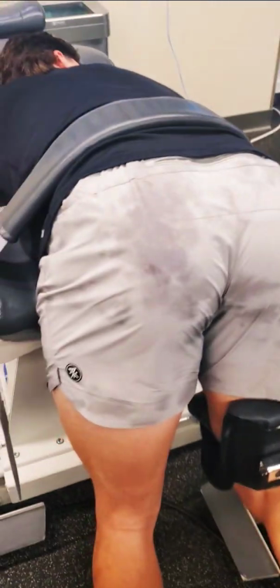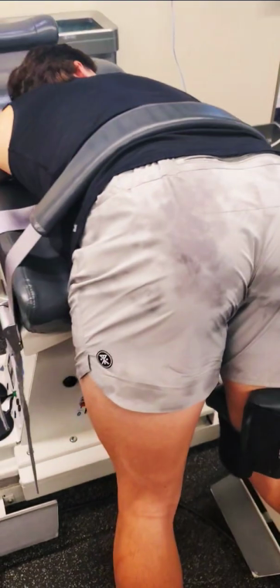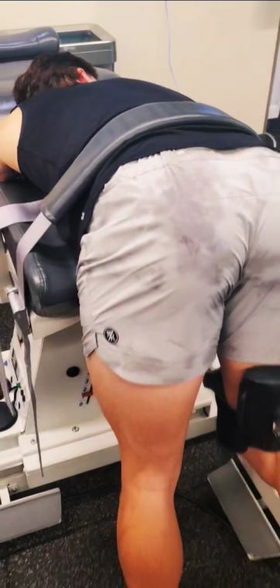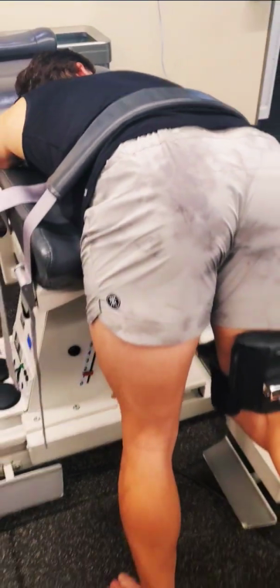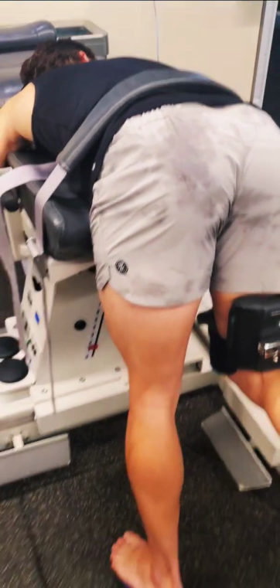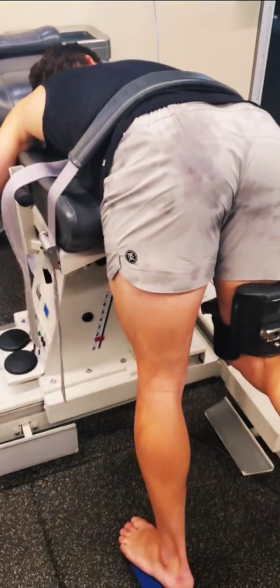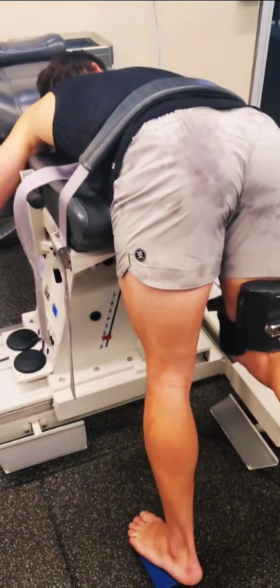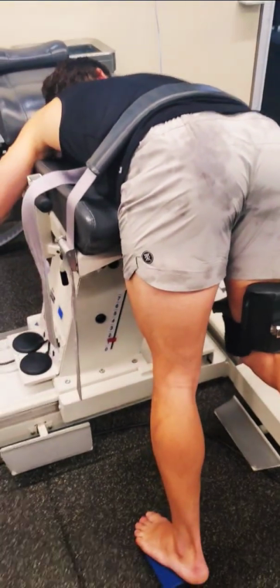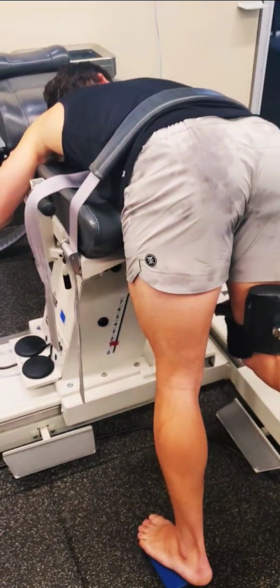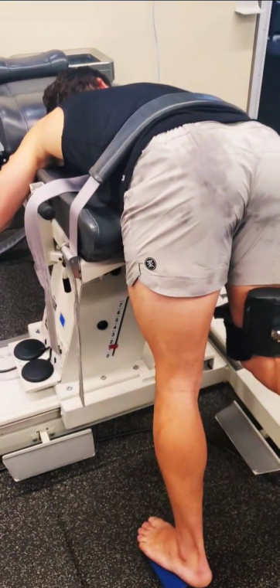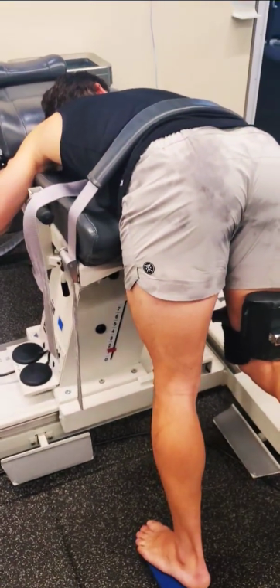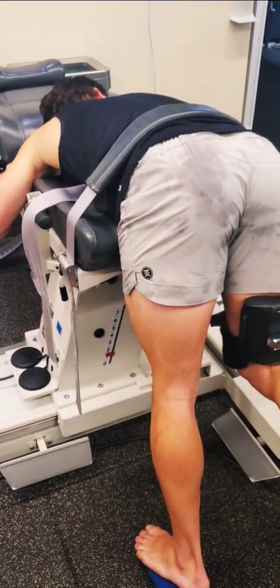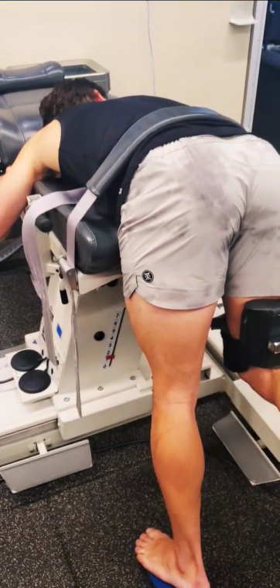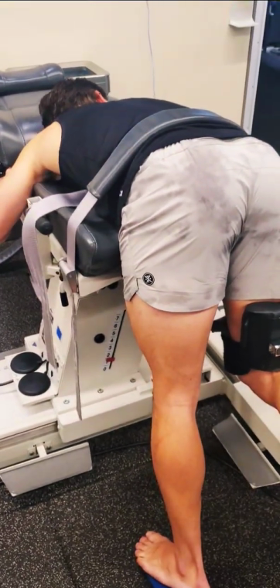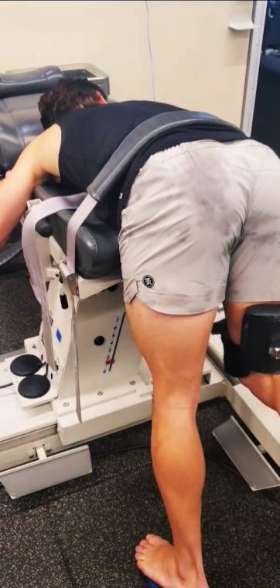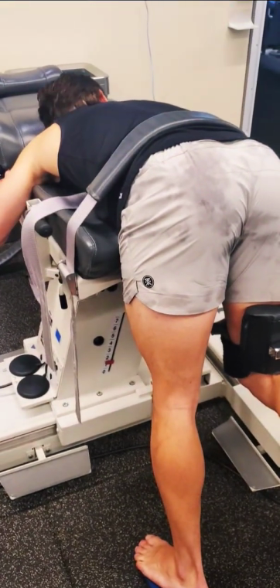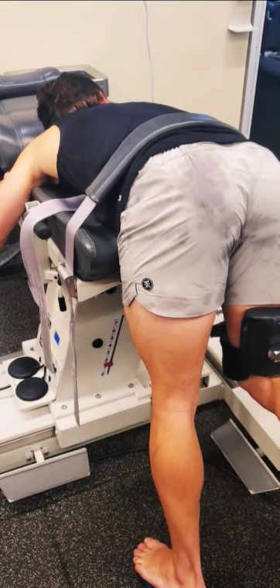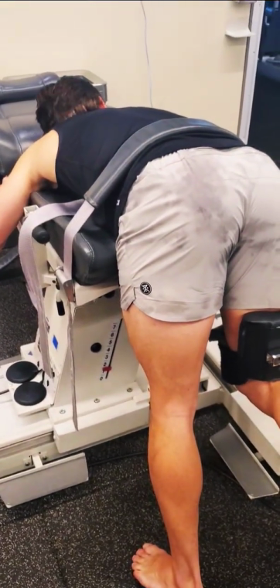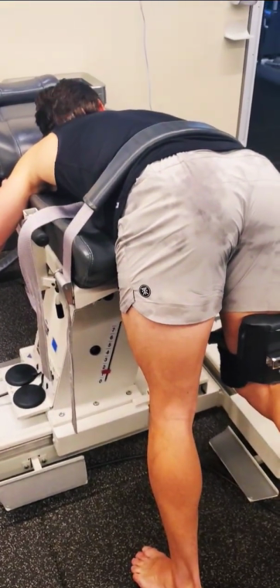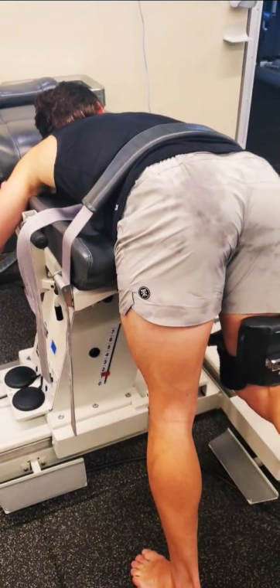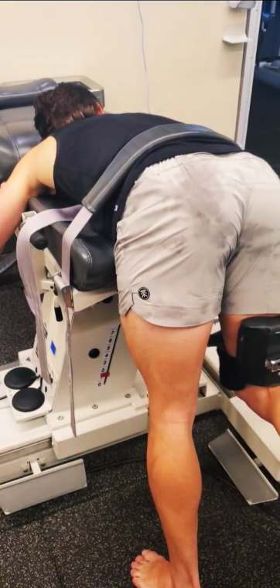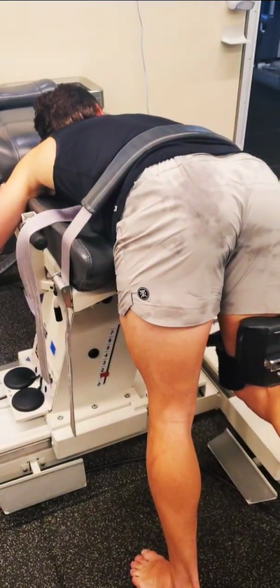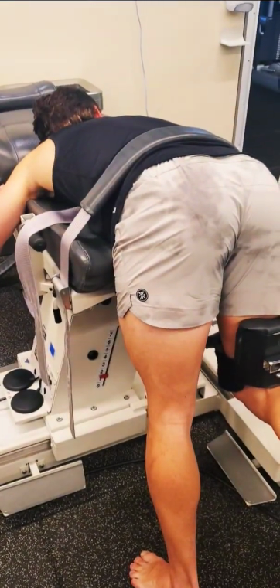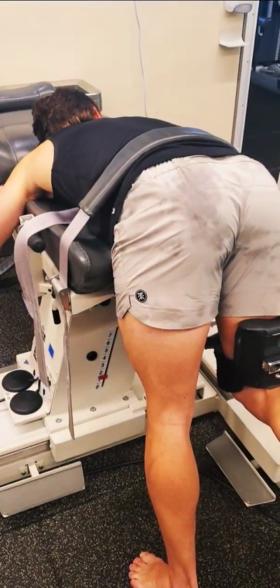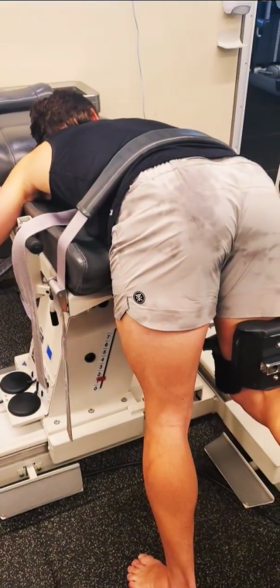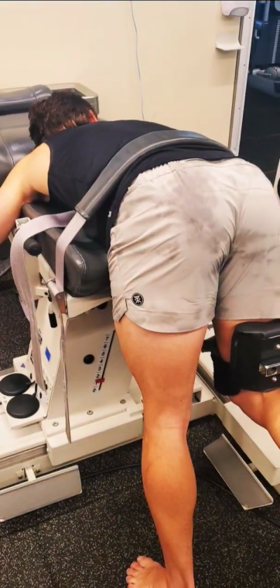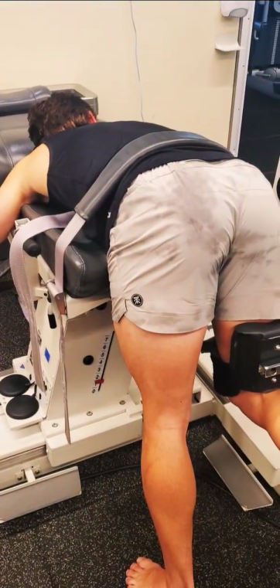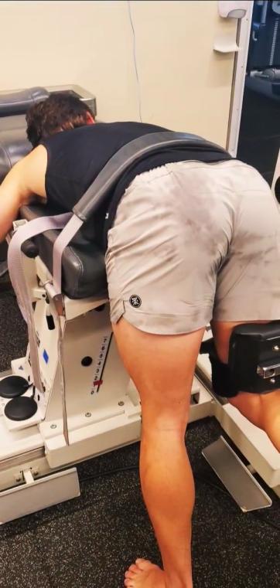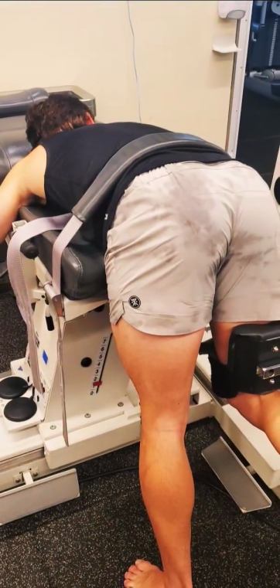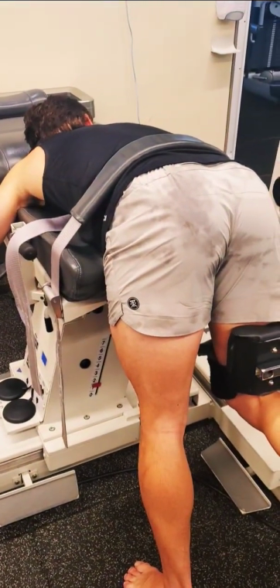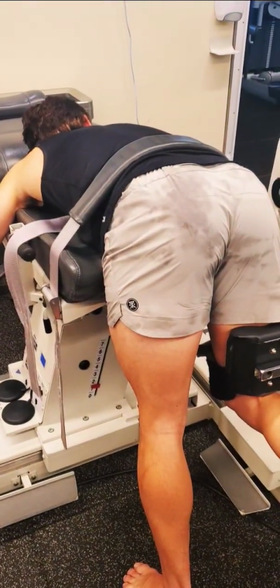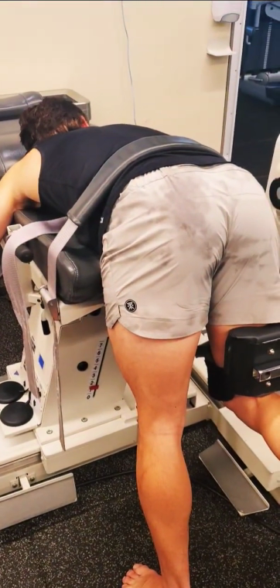And that is the setup for the patient on the isokinetic hip extension.